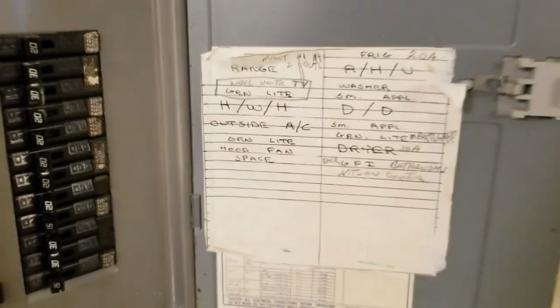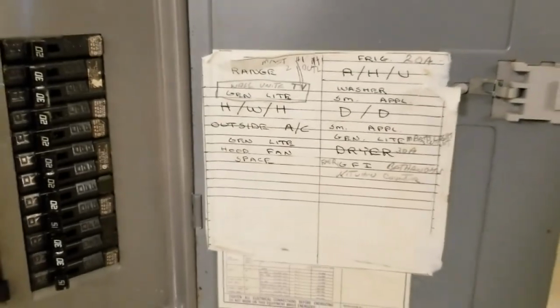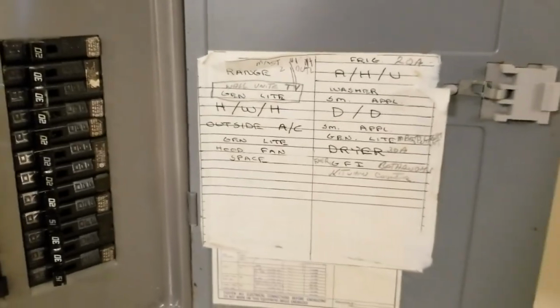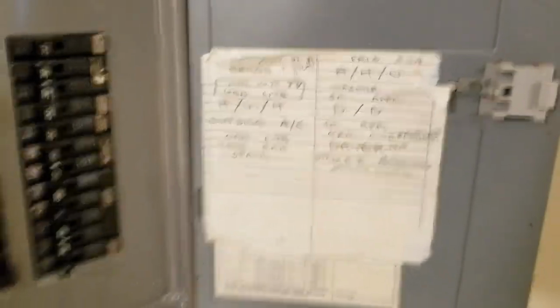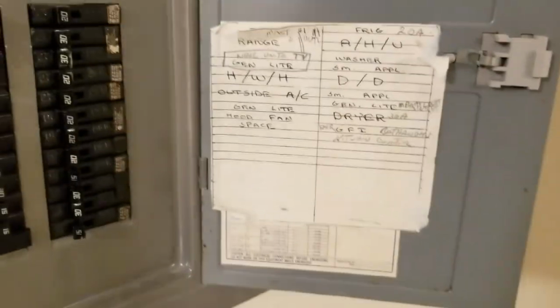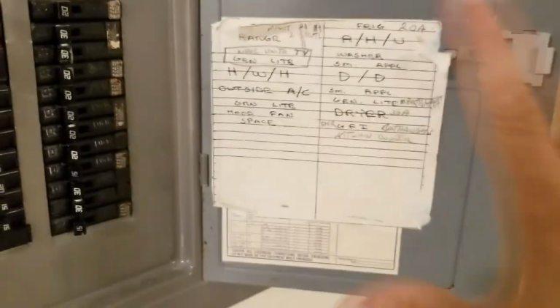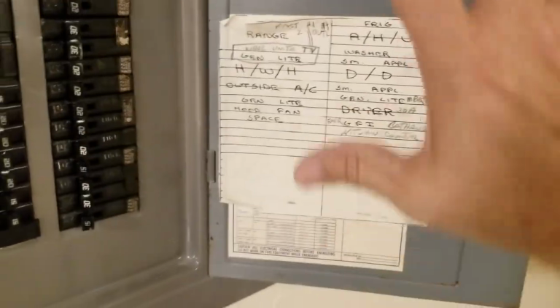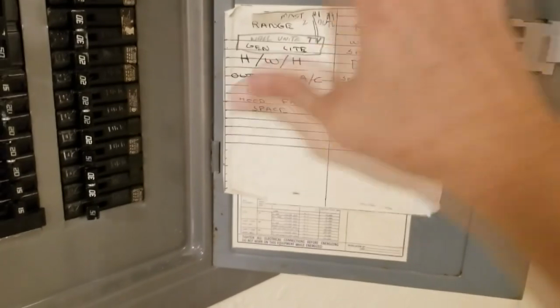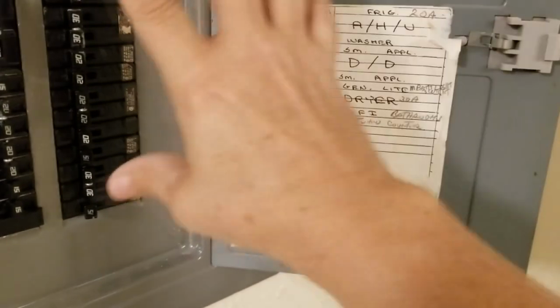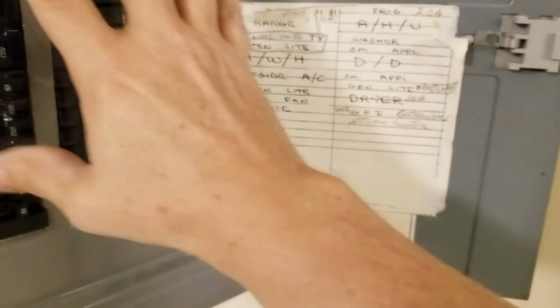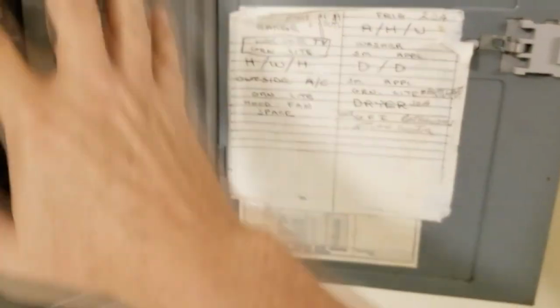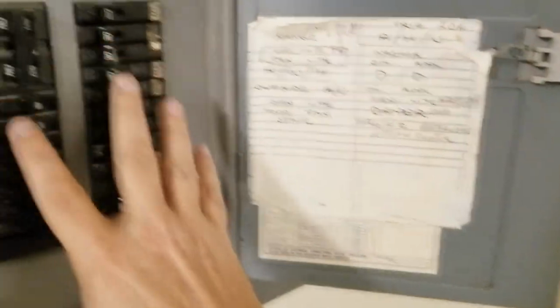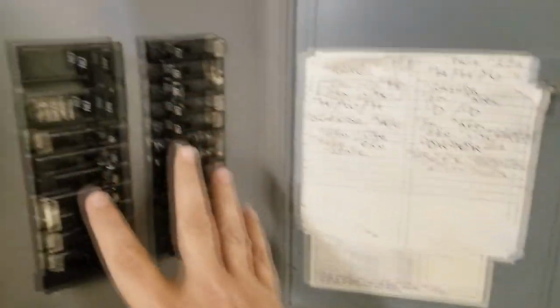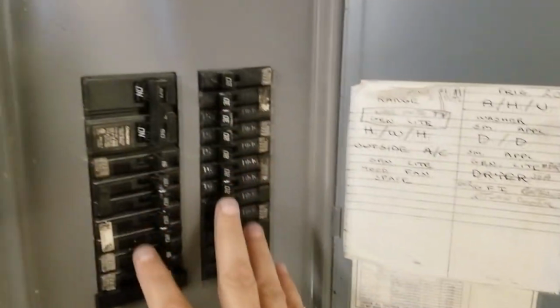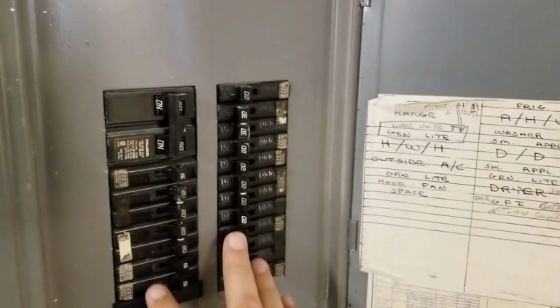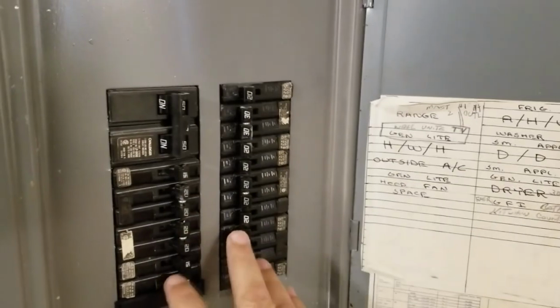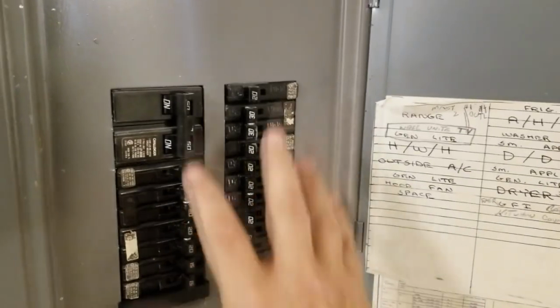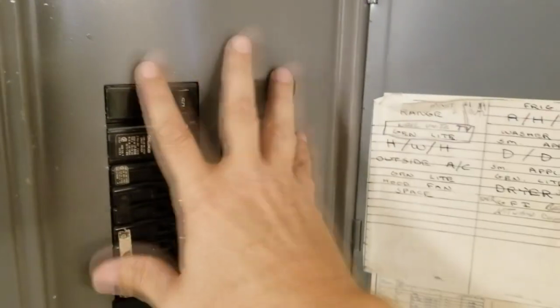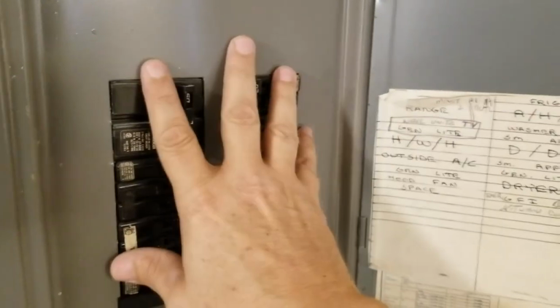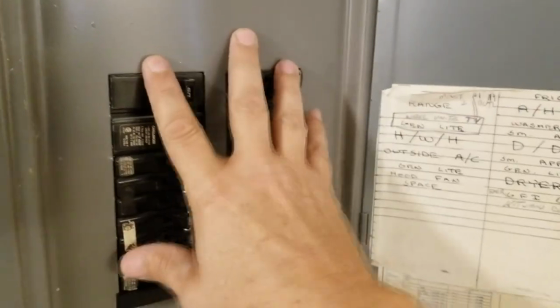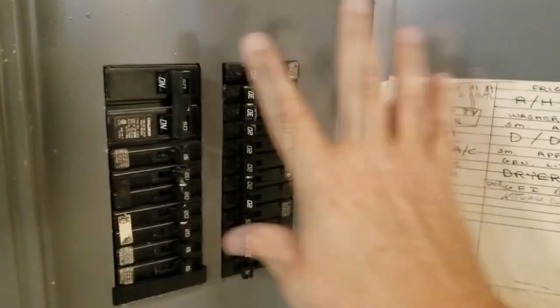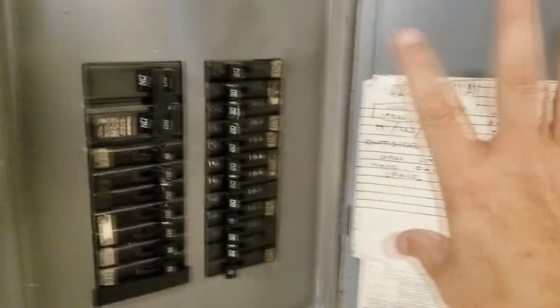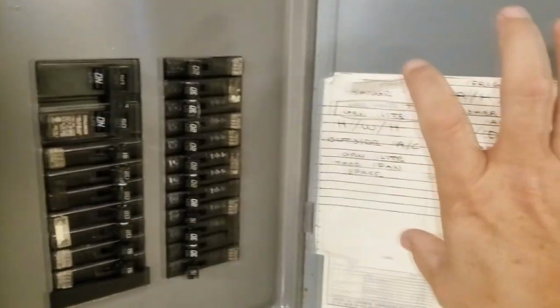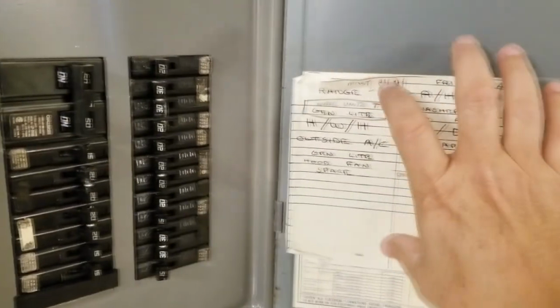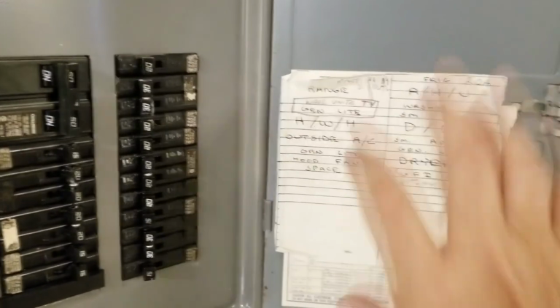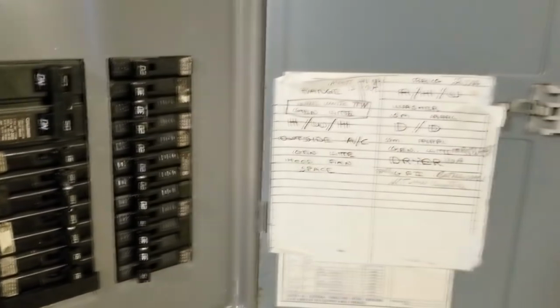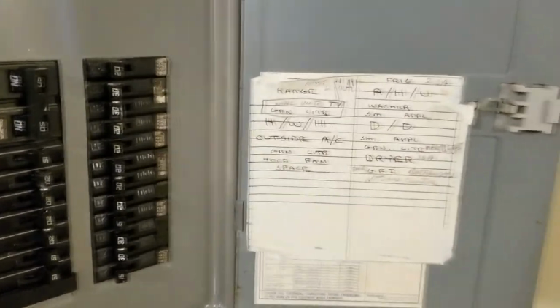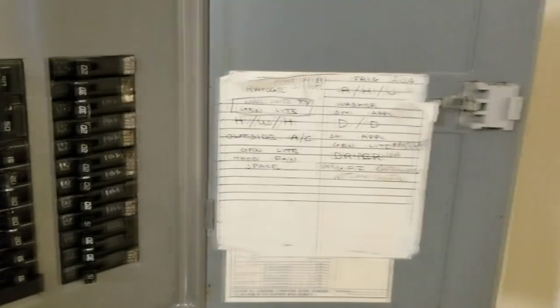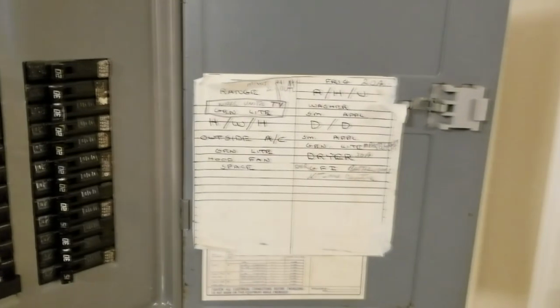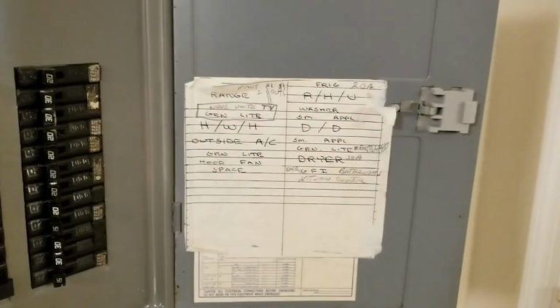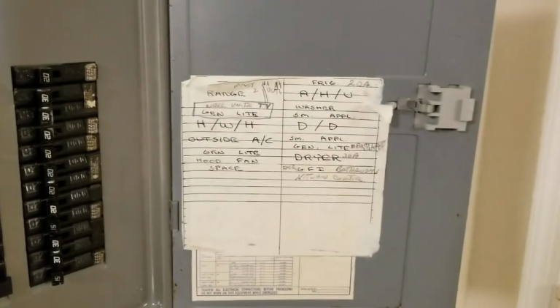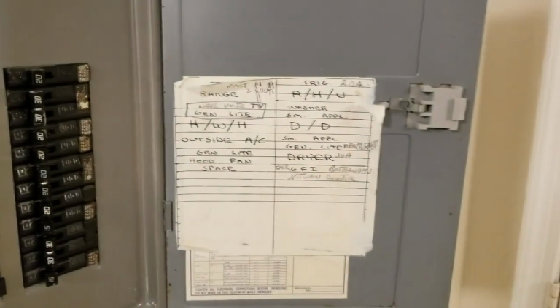Well, today we're going to show you the proper way to map out your fuse panel and make a nice little chart to put on here using Excel.